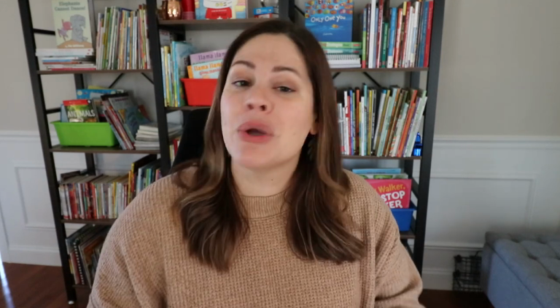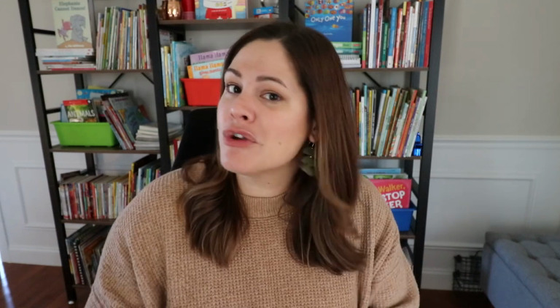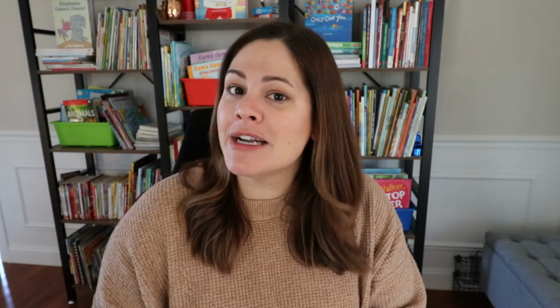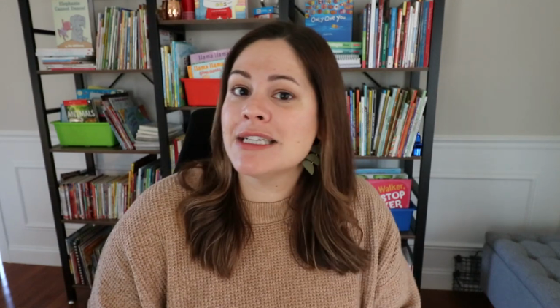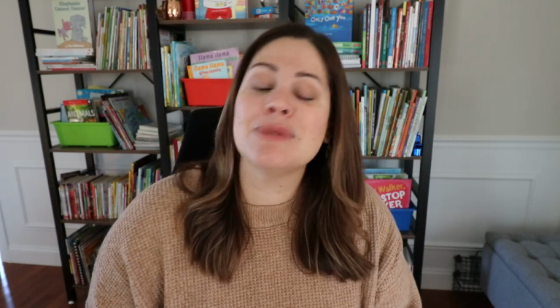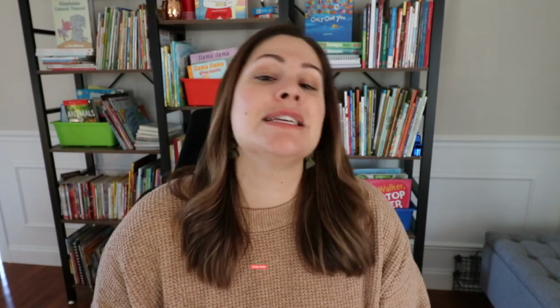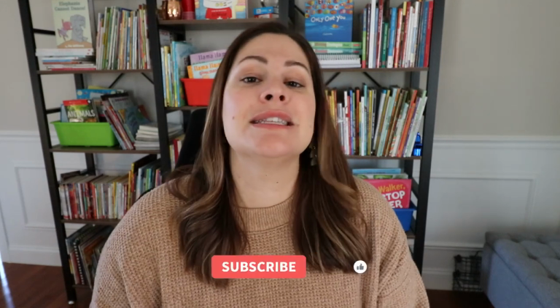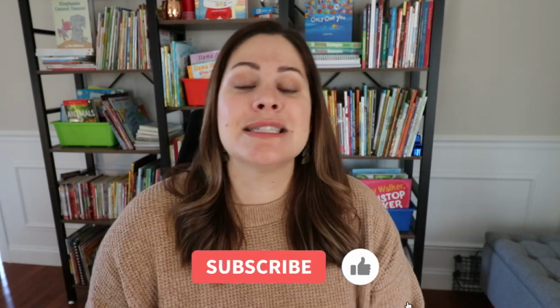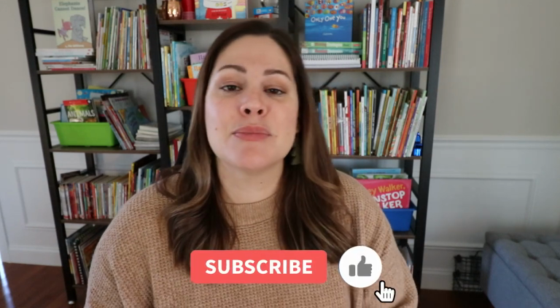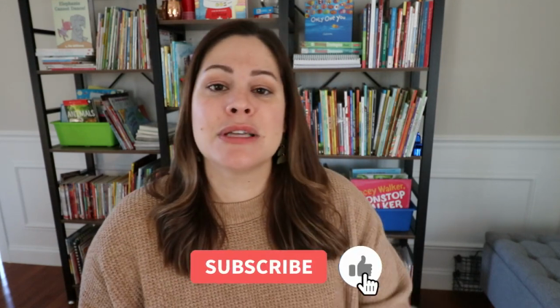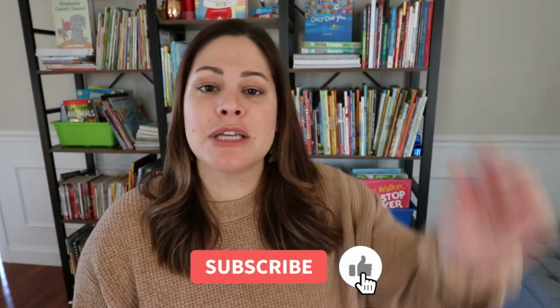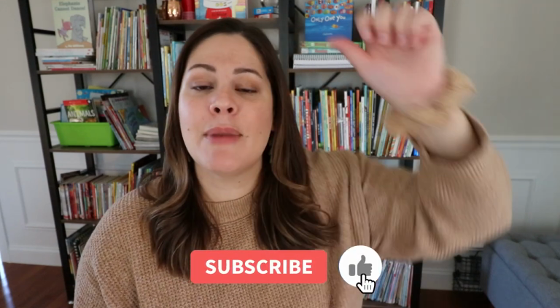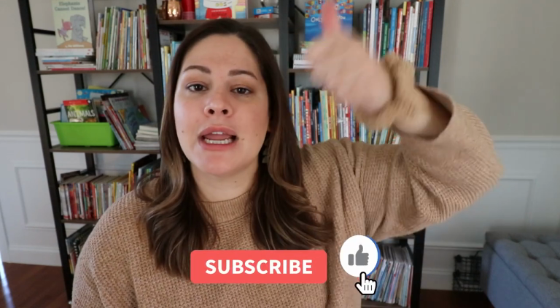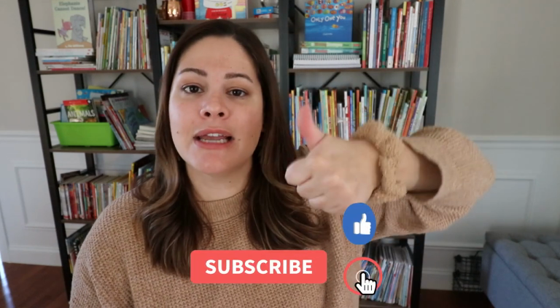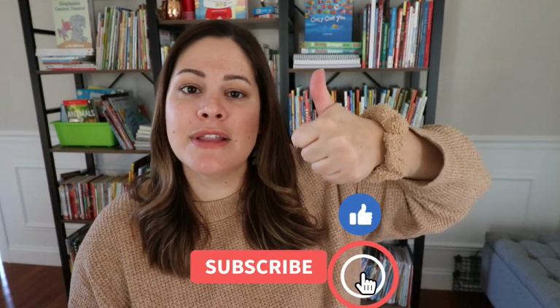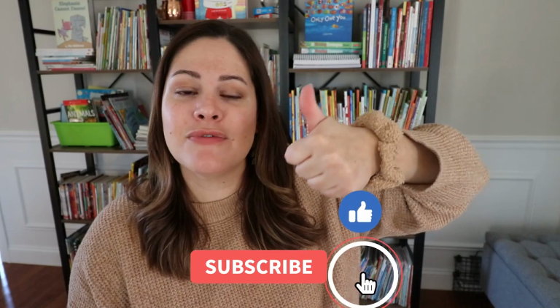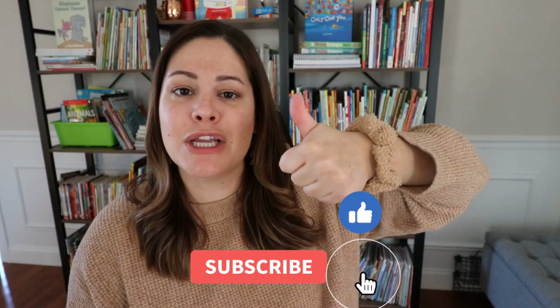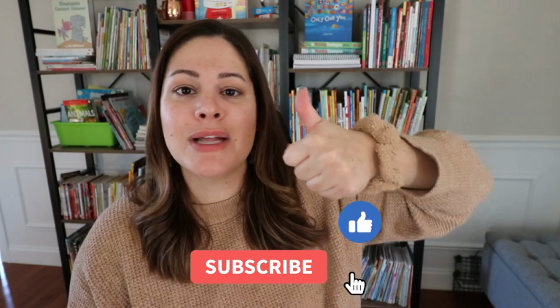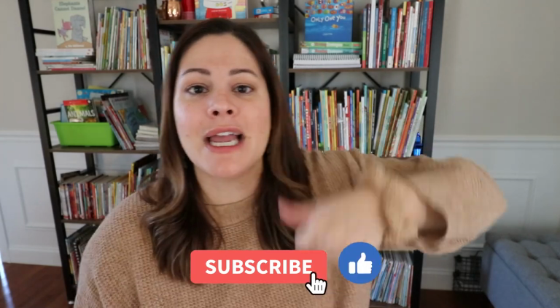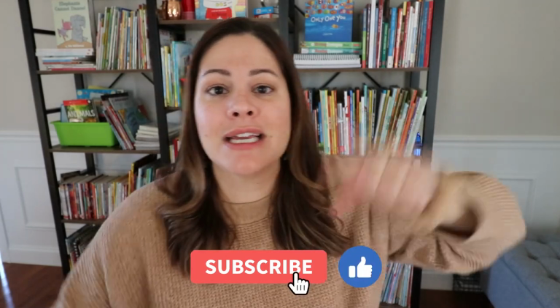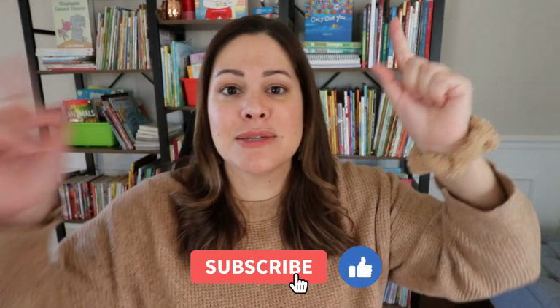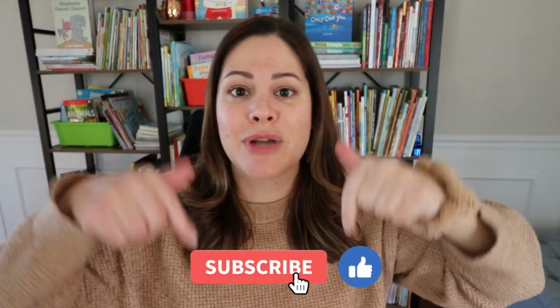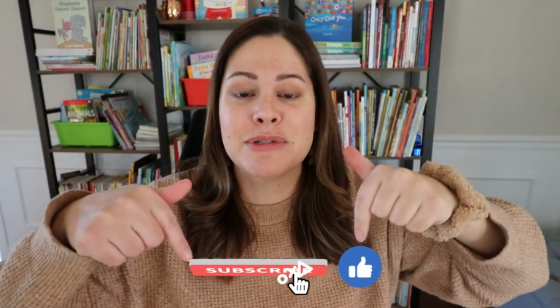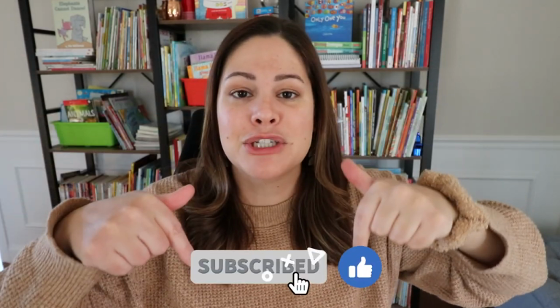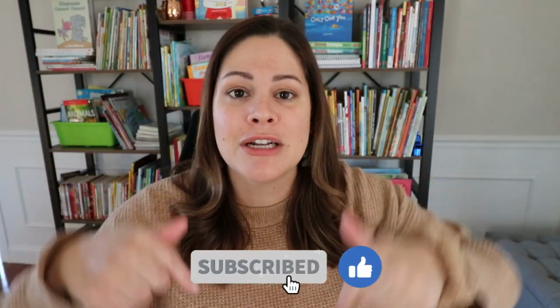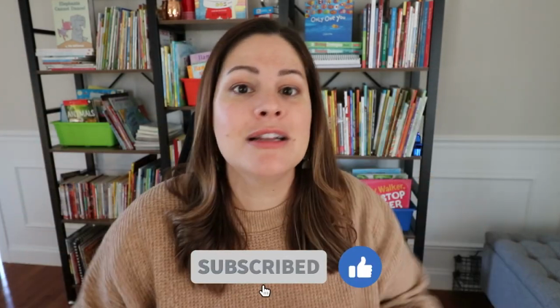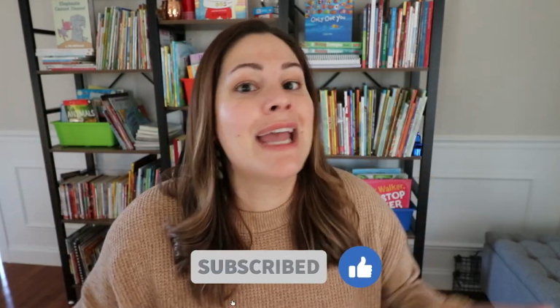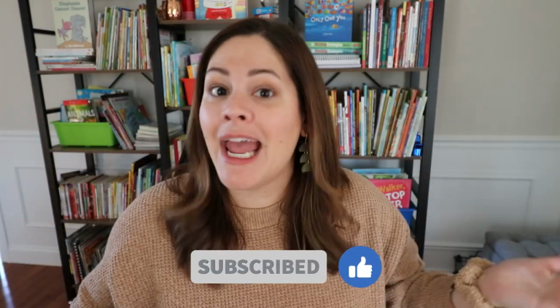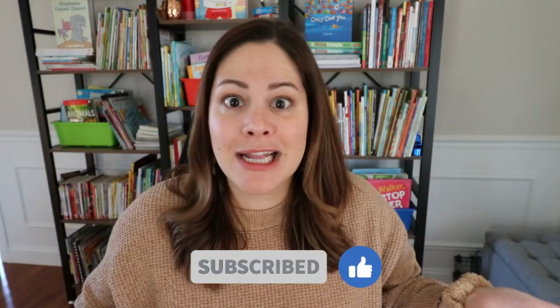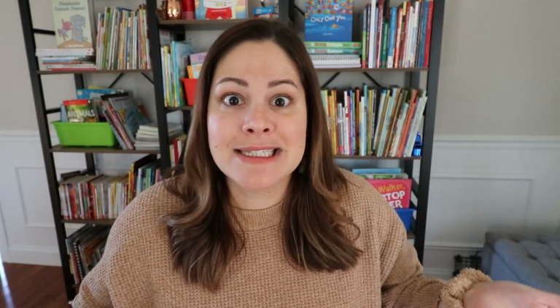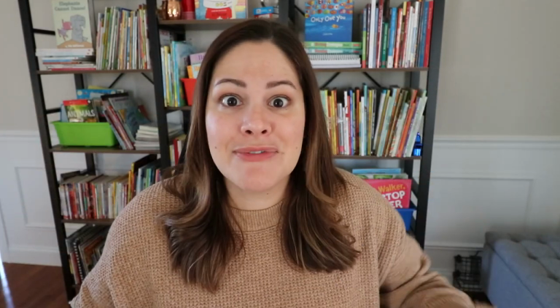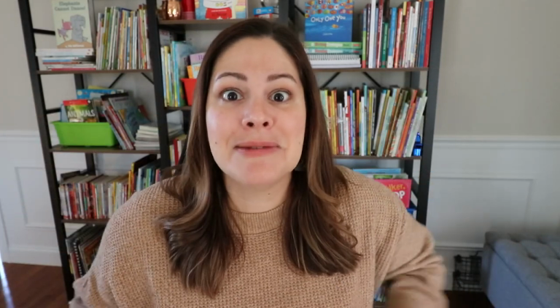So if you're ready to see what's in this December sub tub give this video a like, subscribe to my channel, and let's dive in.